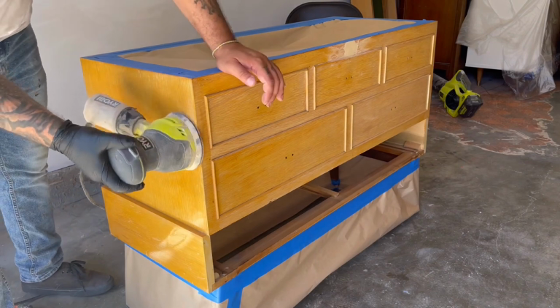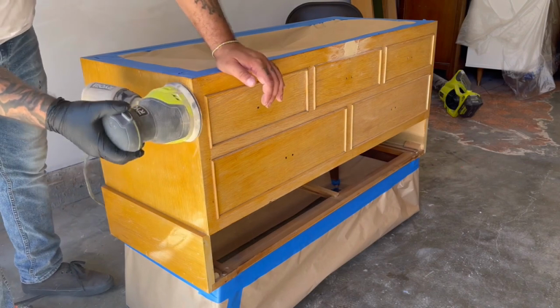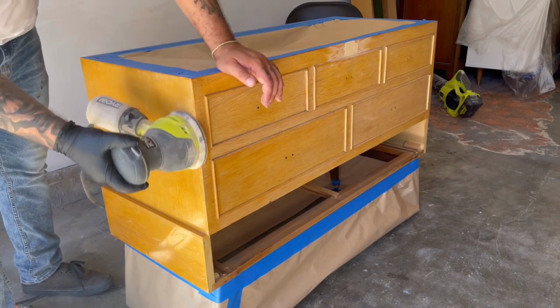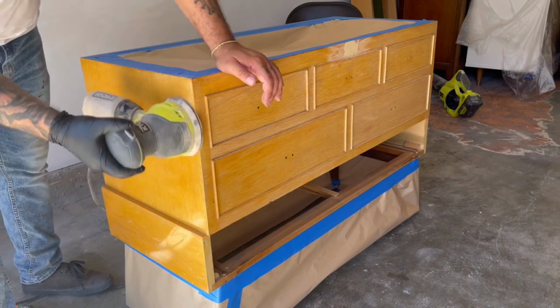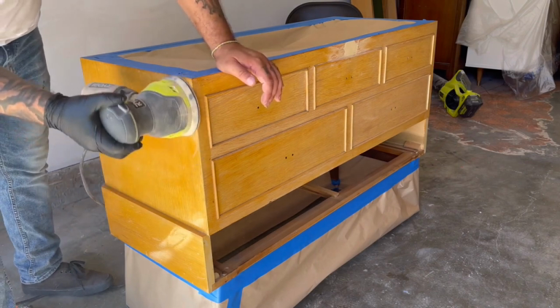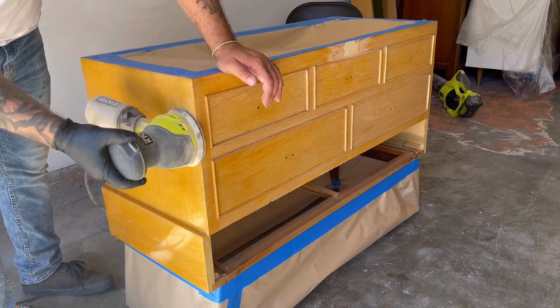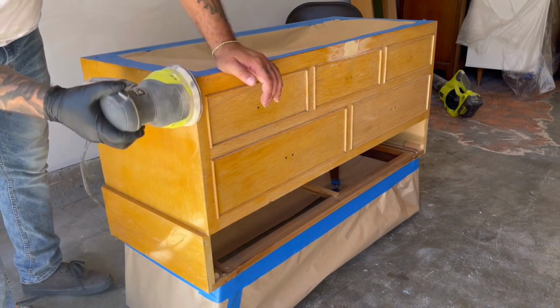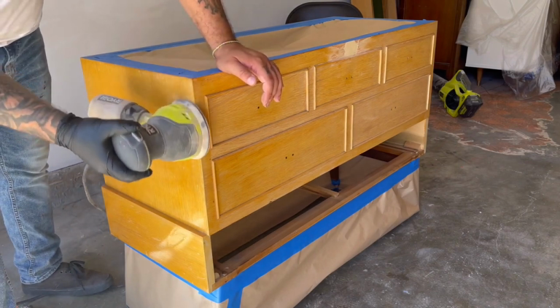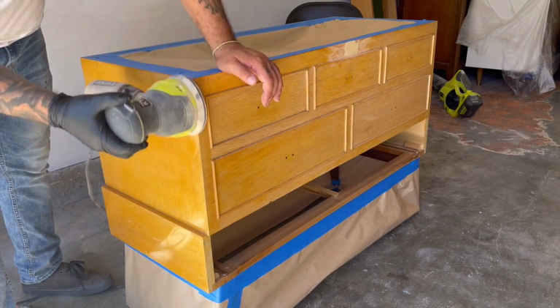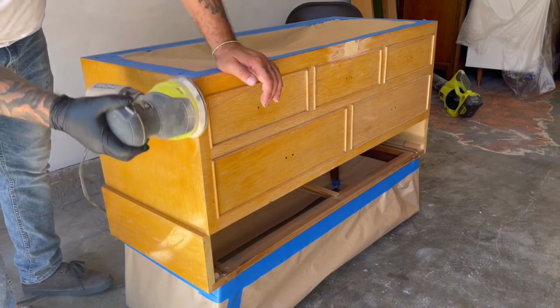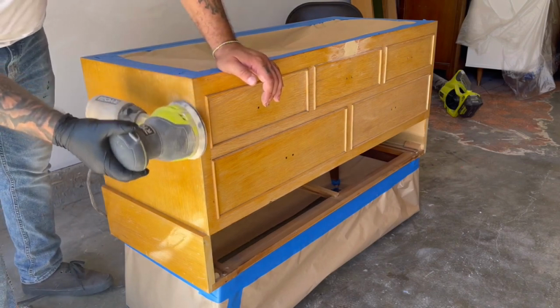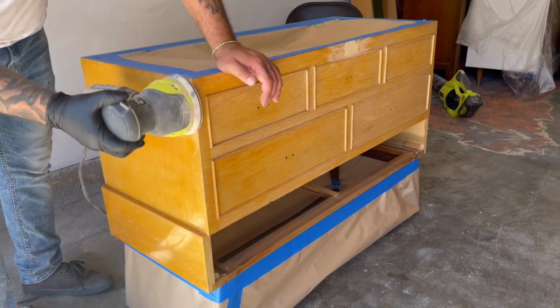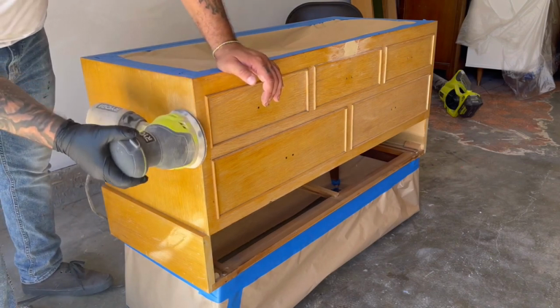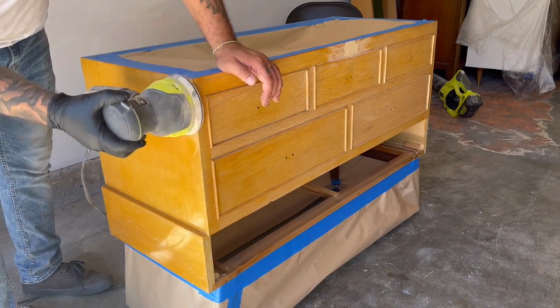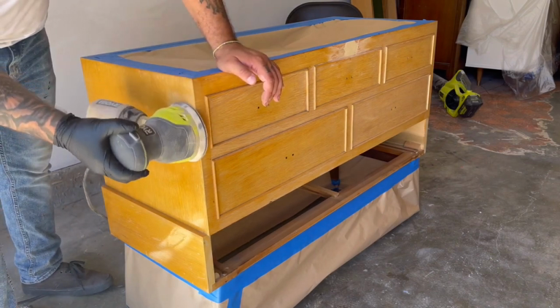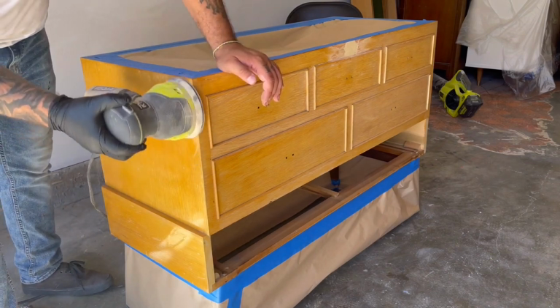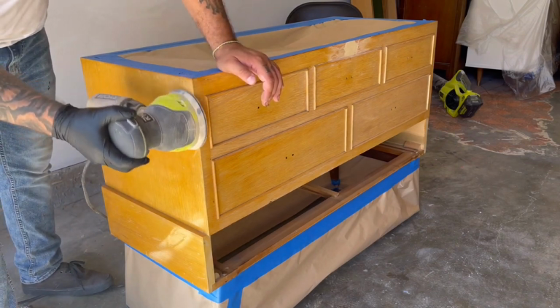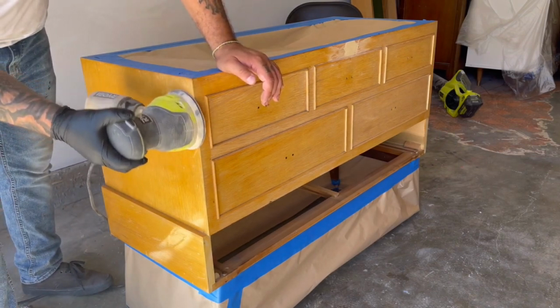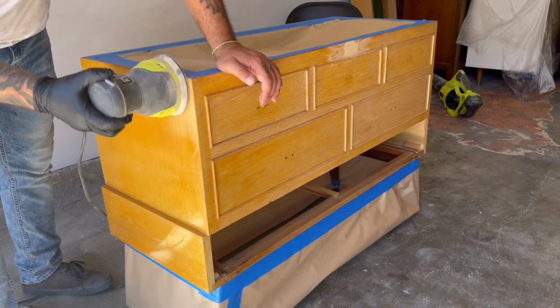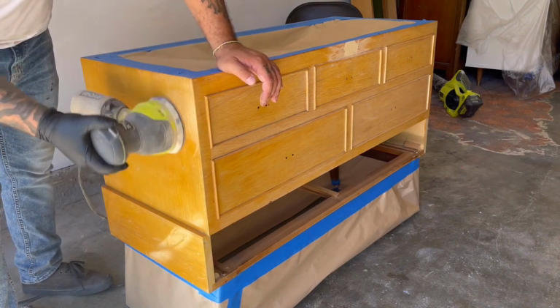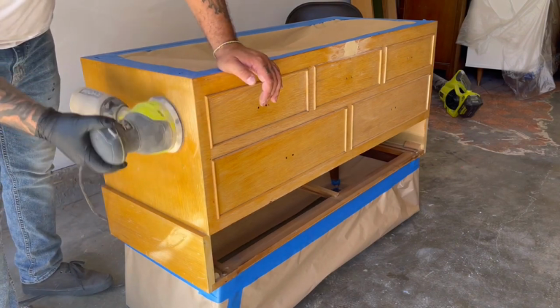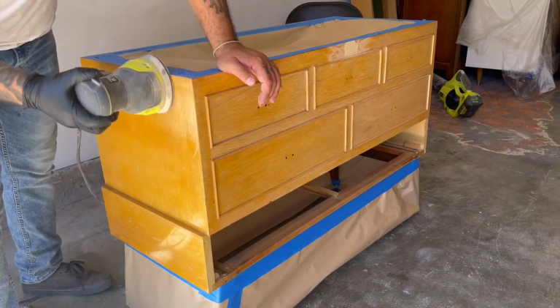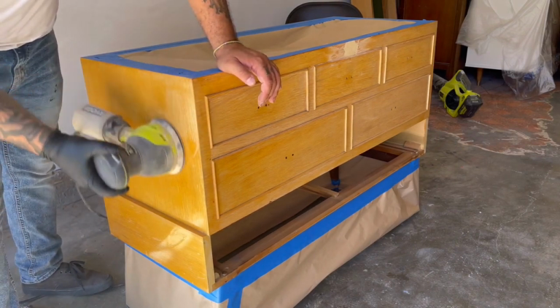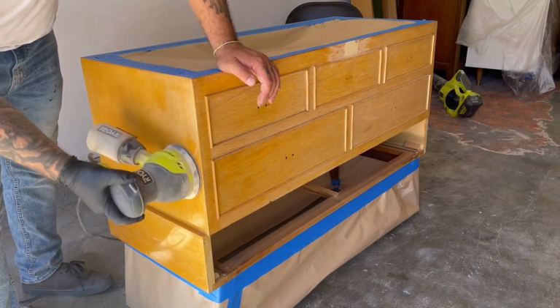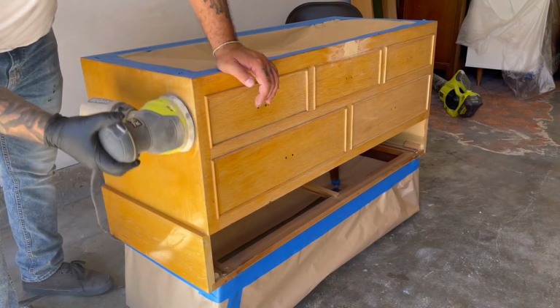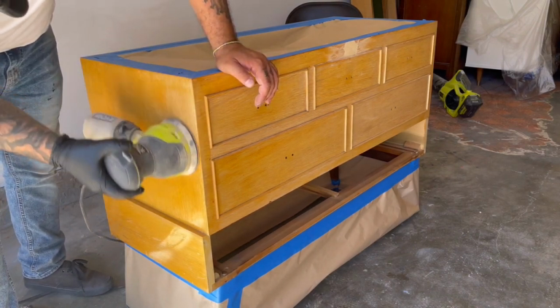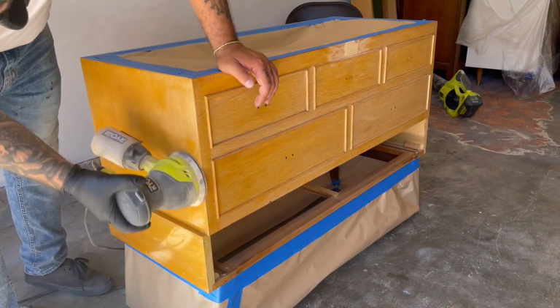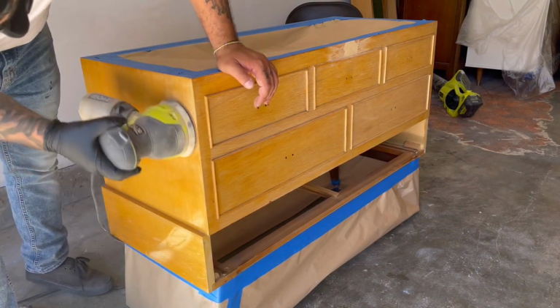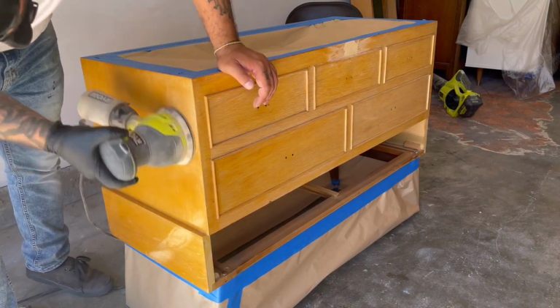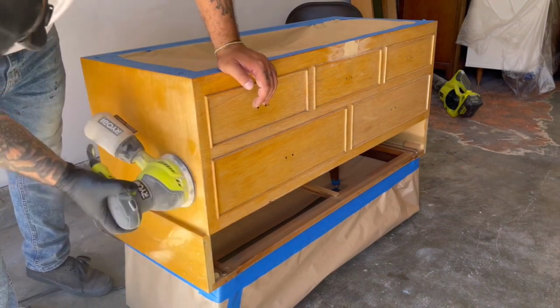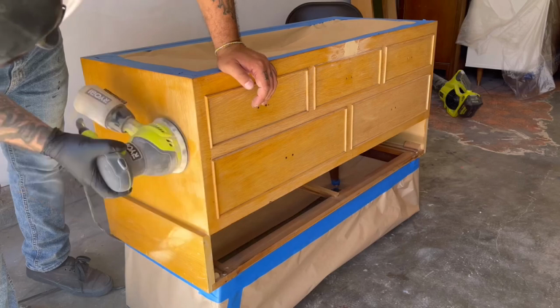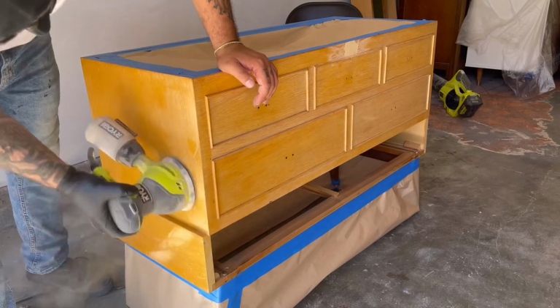I'm using my orbital sander to give it a light scuff so that my primer has something good to stick to.